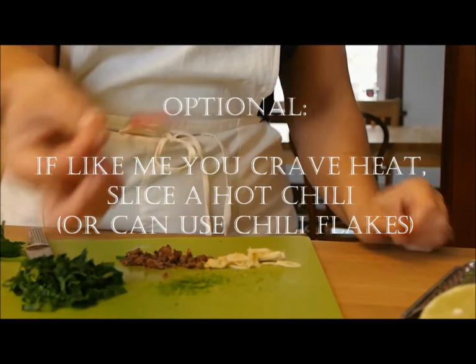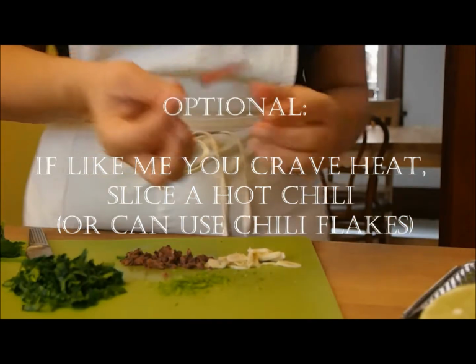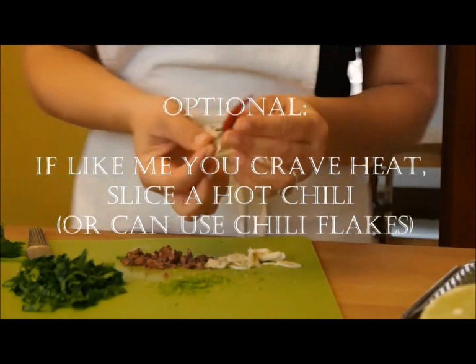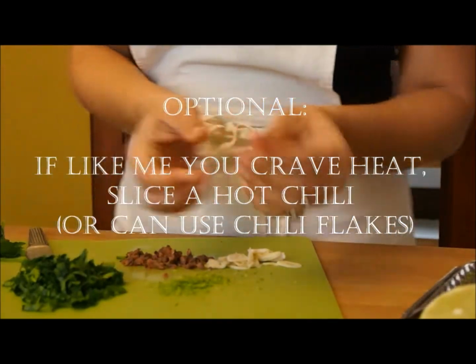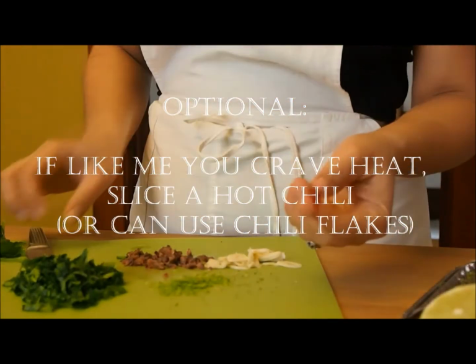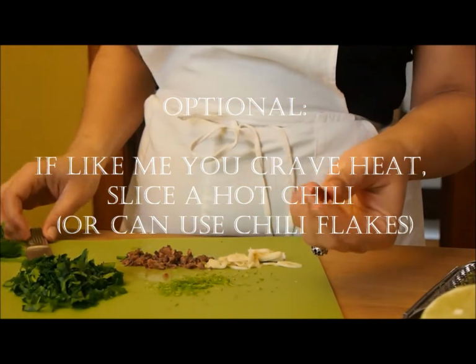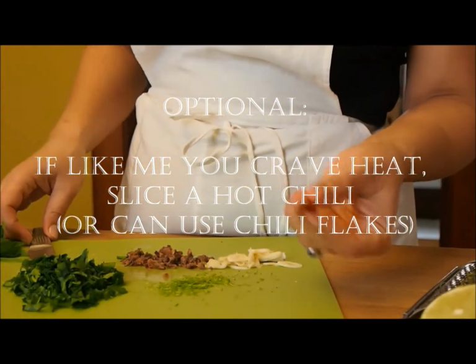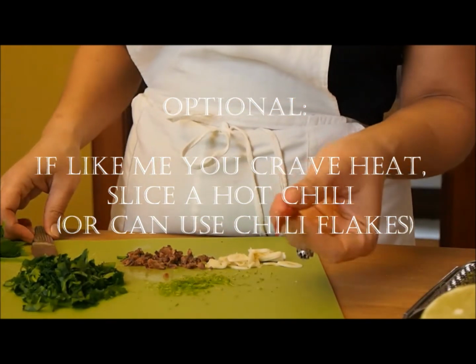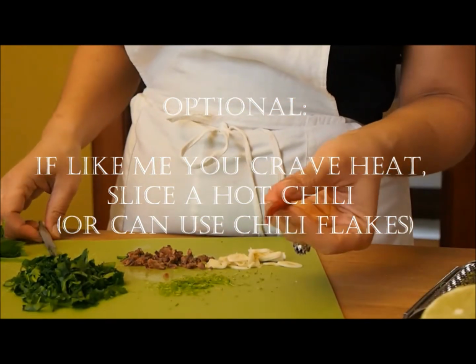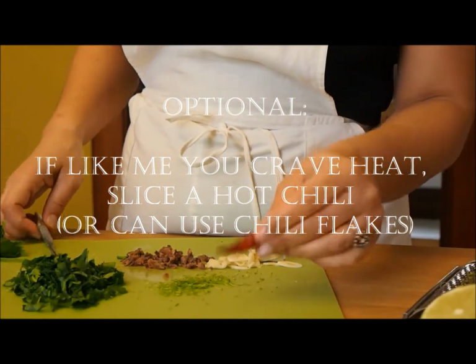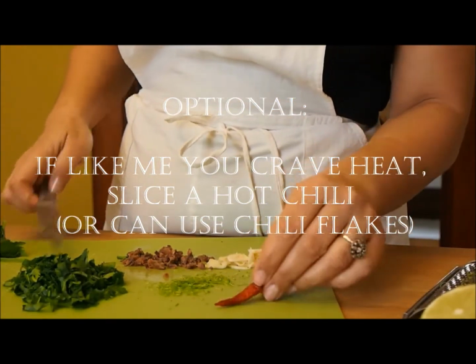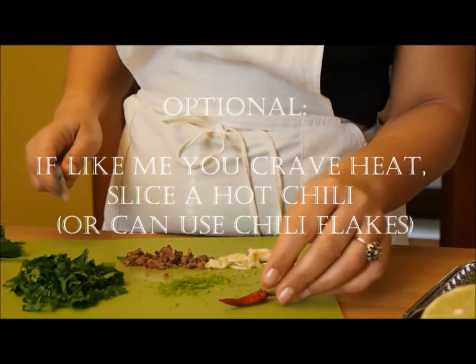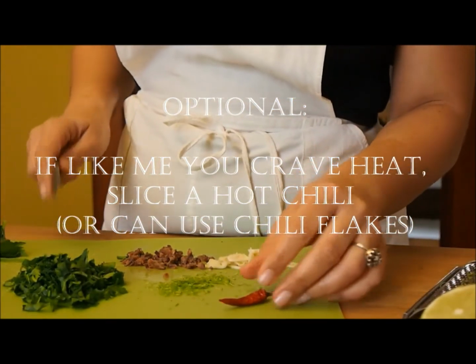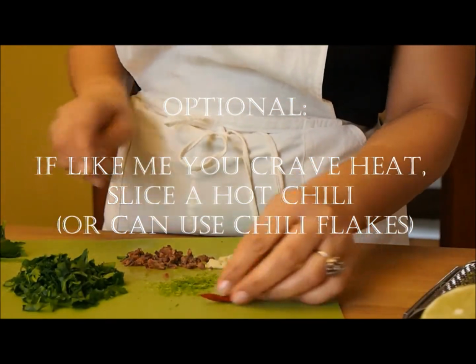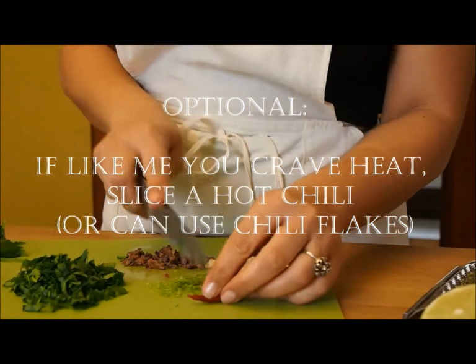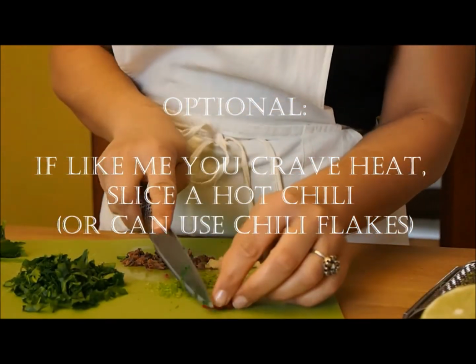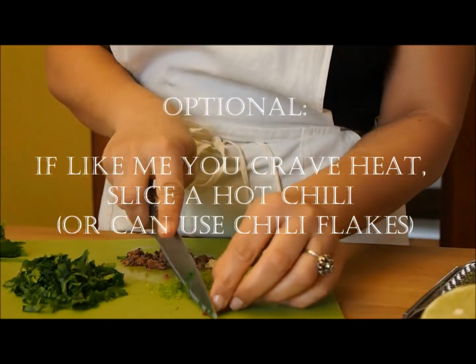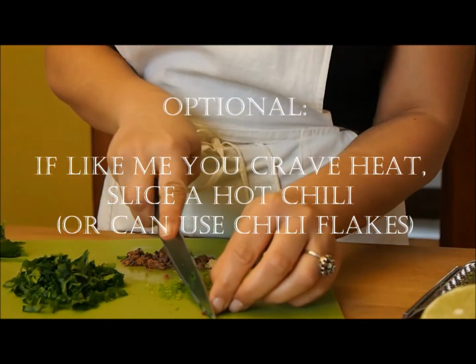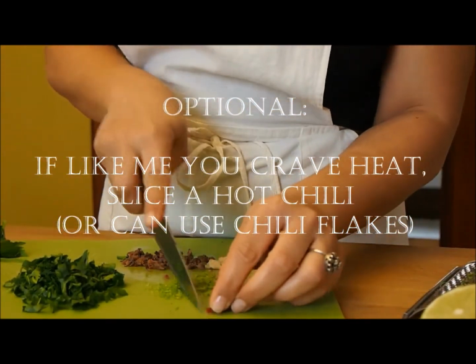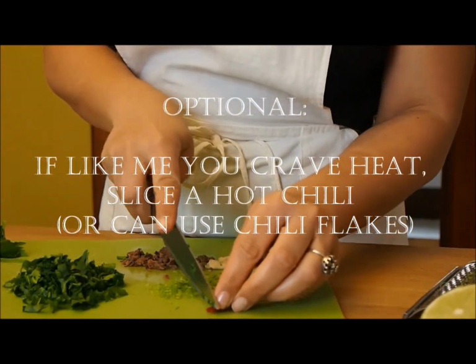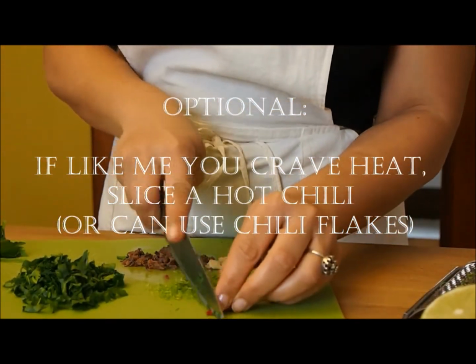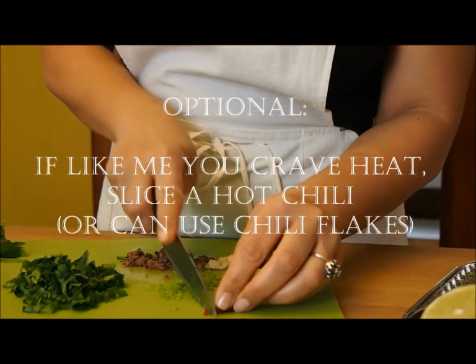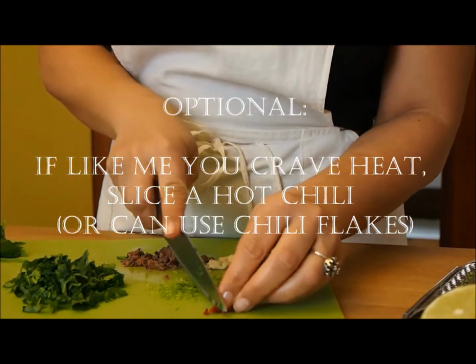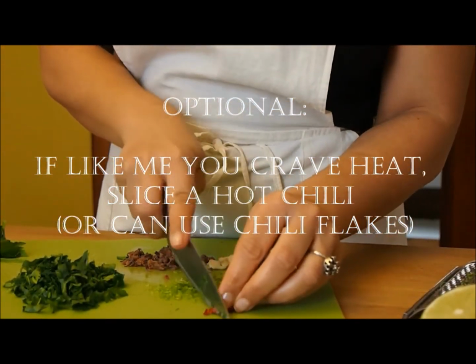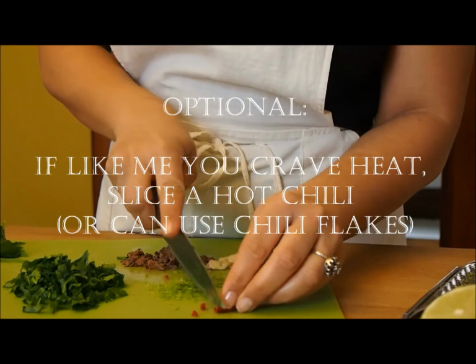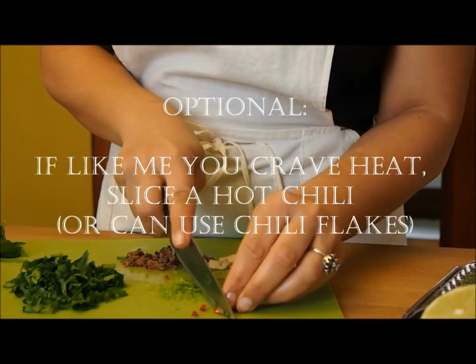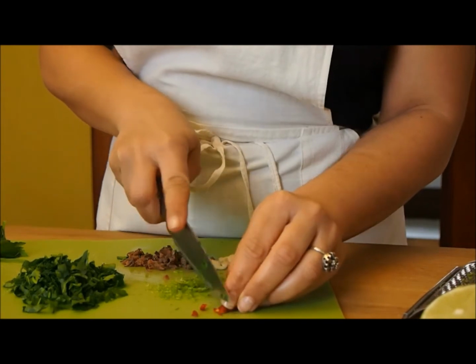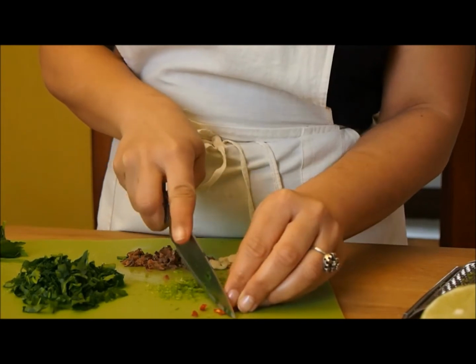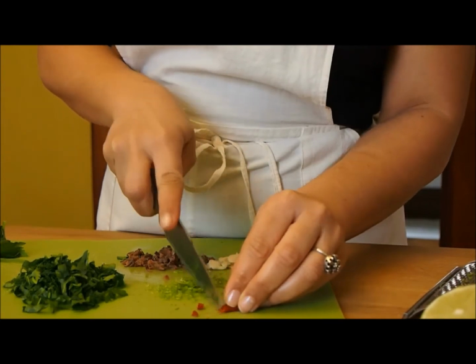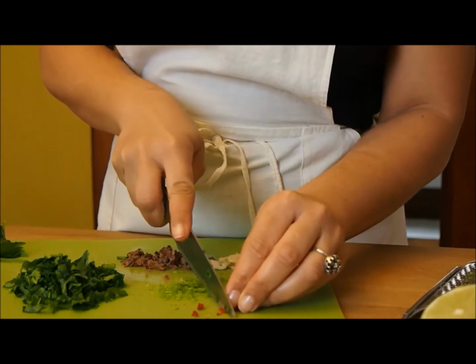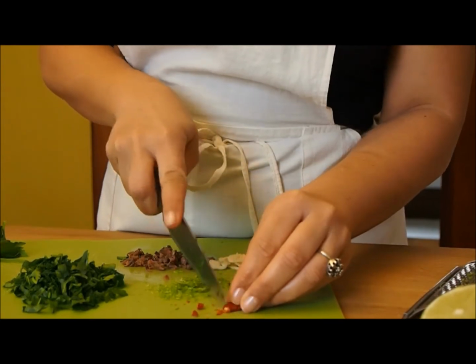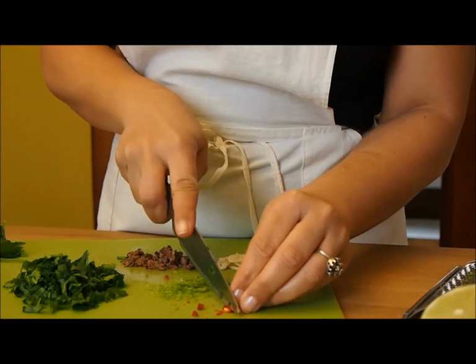Now if you're like me and need spicy food, just throw in a nice red chili. This goes brilliantly with the rest of the flavors.